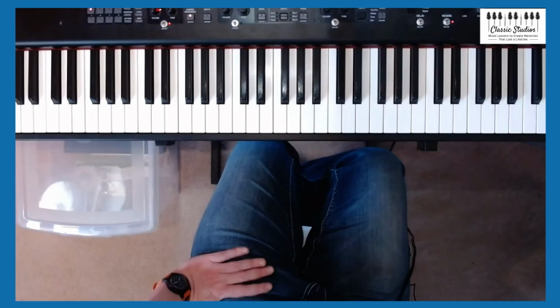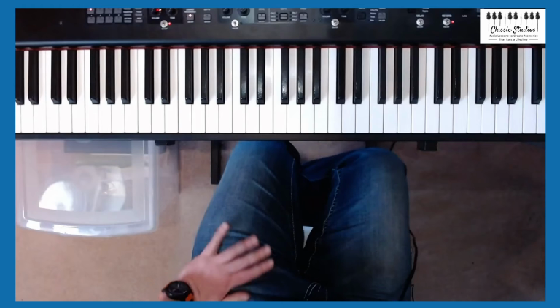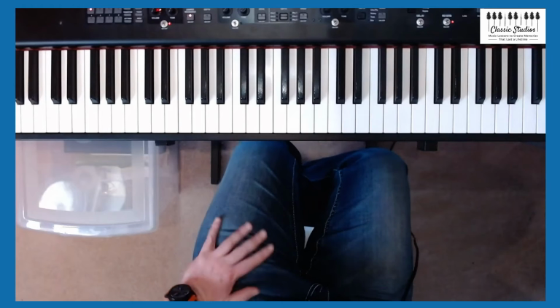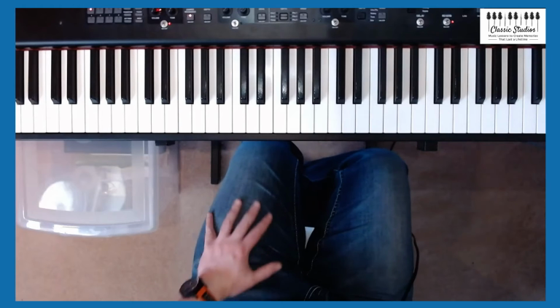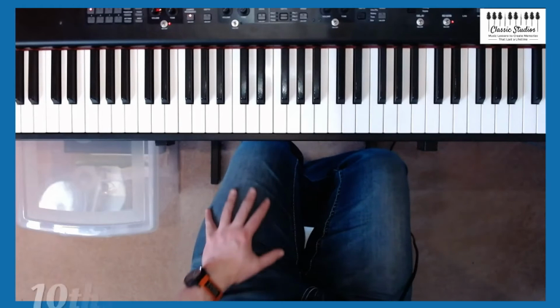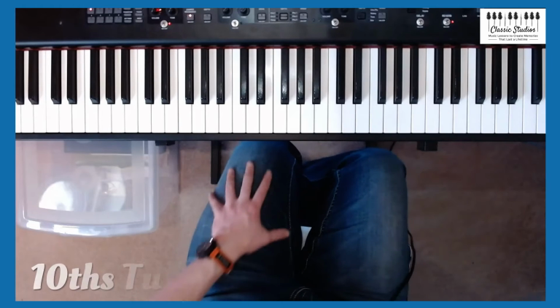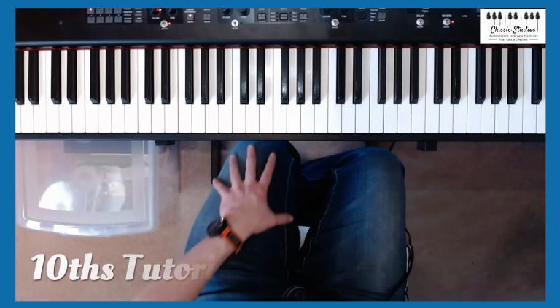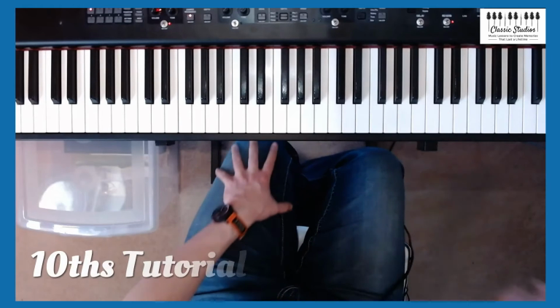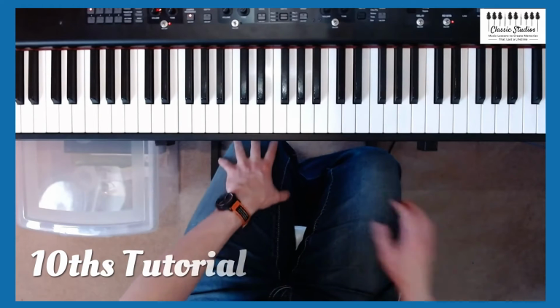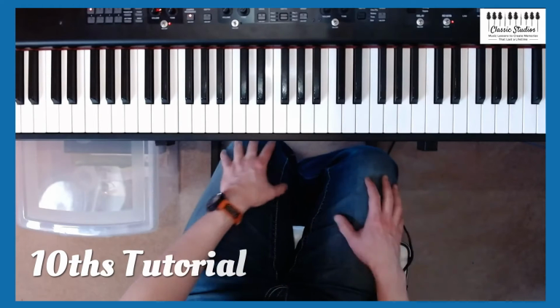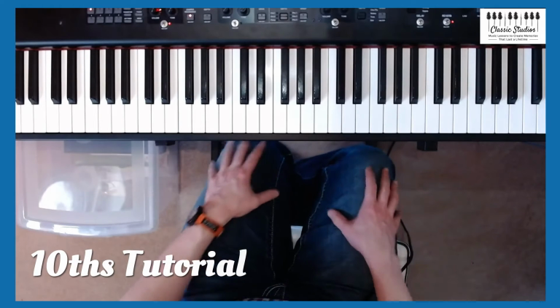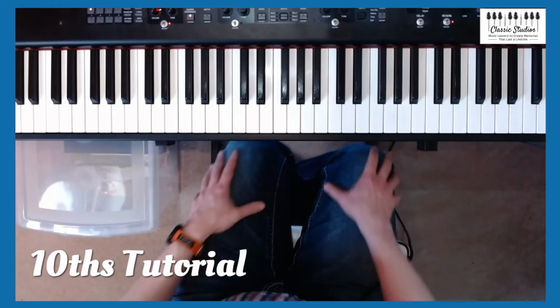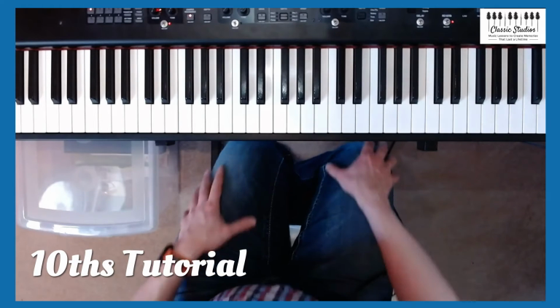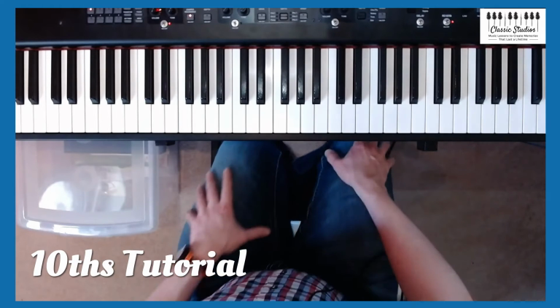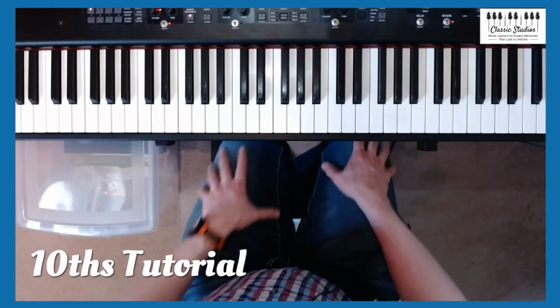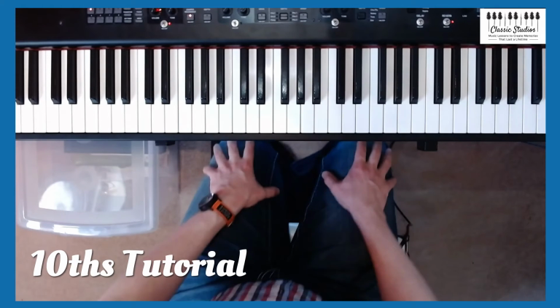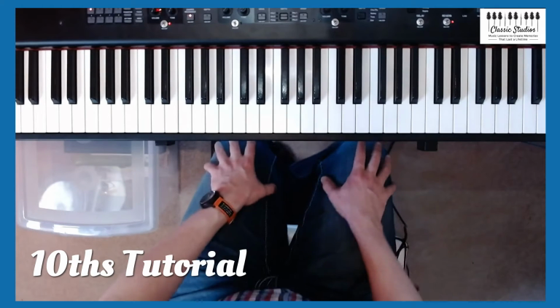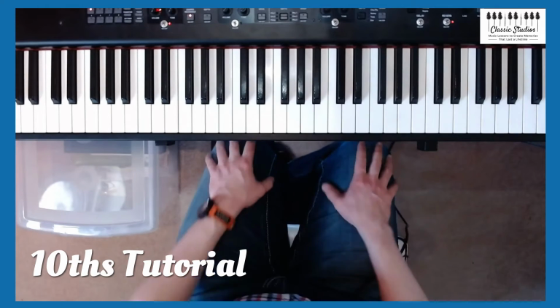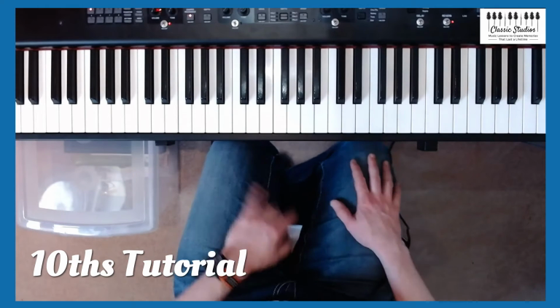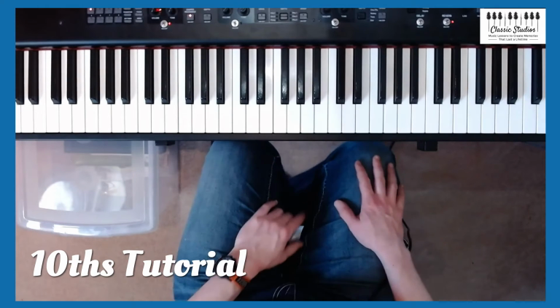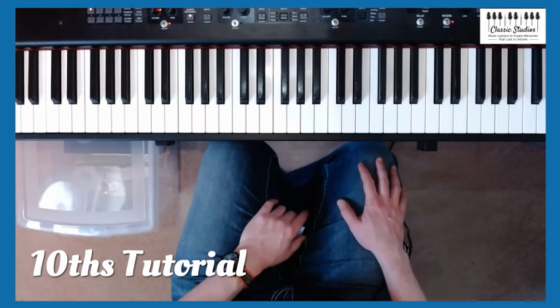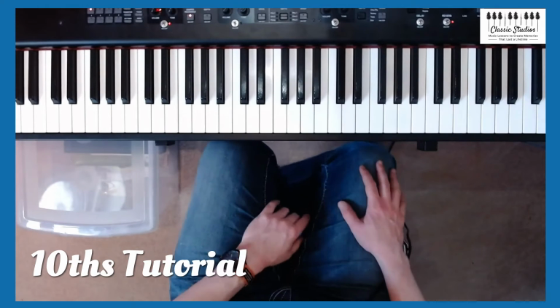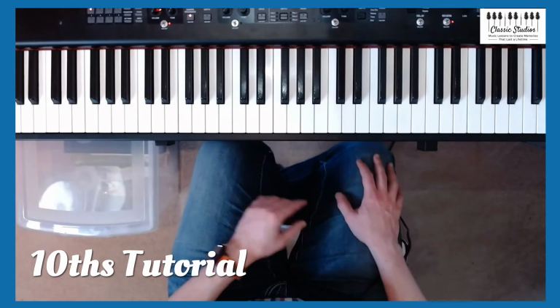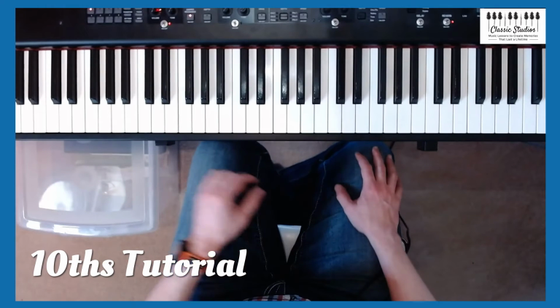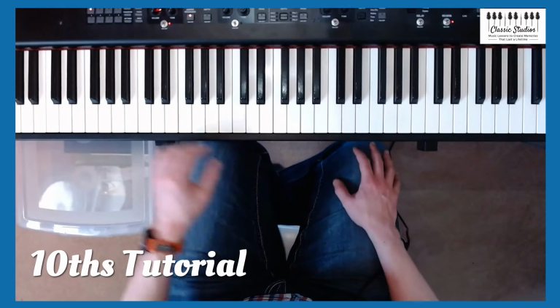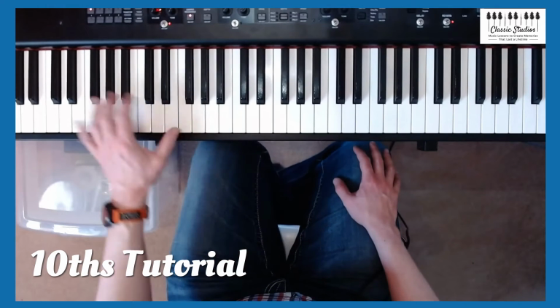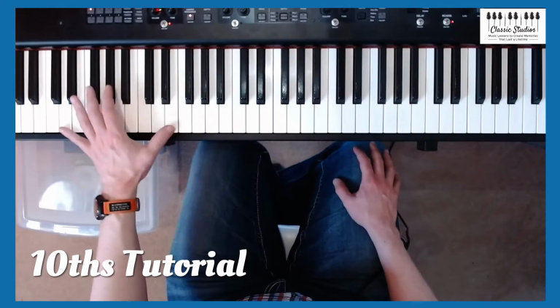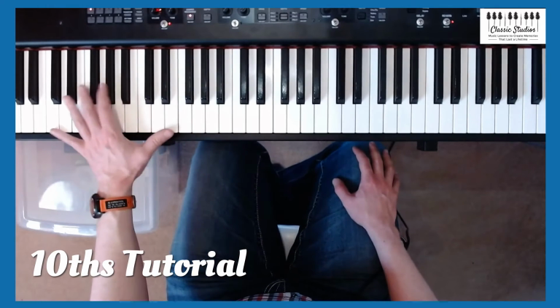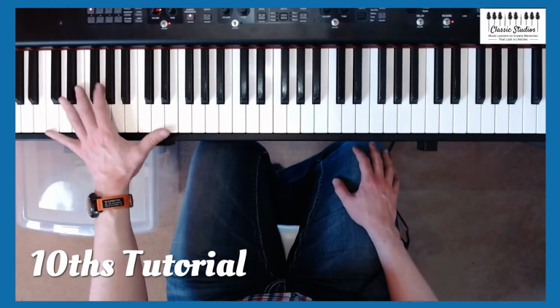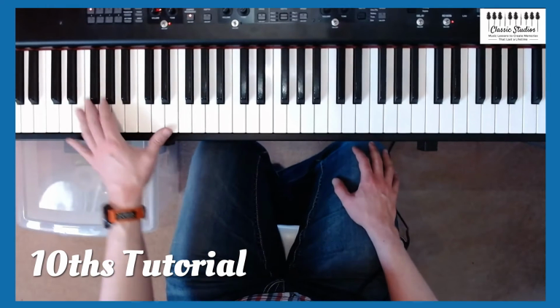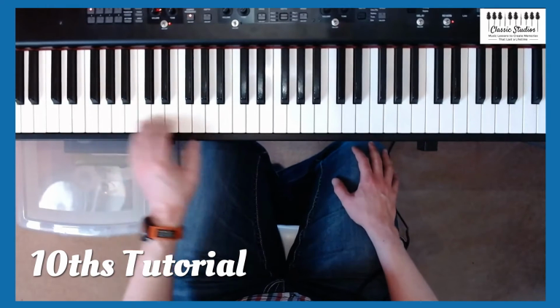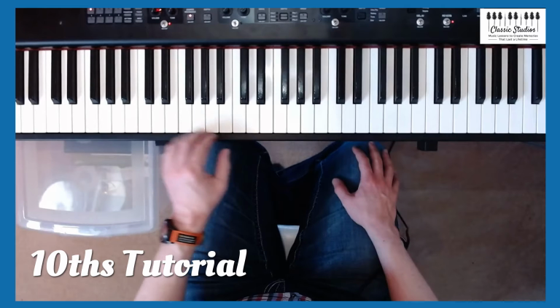Hi, this is Jan from Classic Studios. This is a quick tutorial on playing tenths.